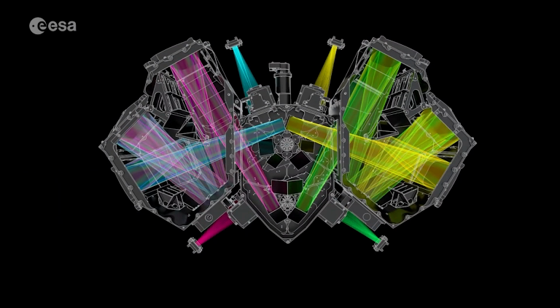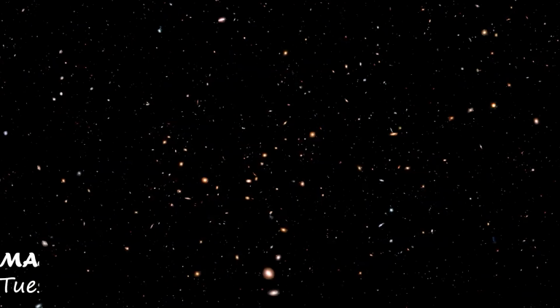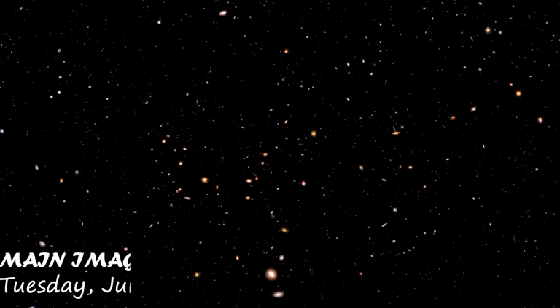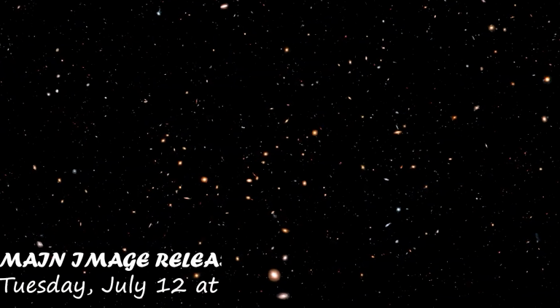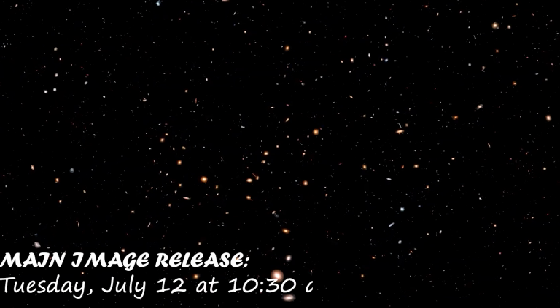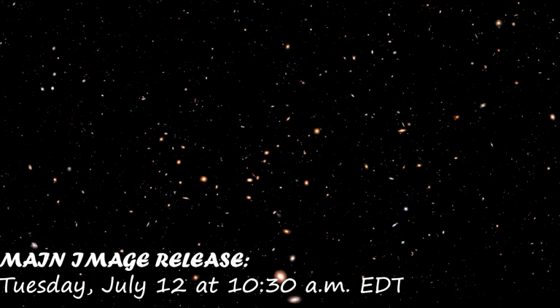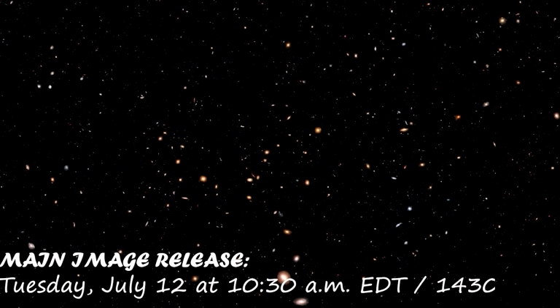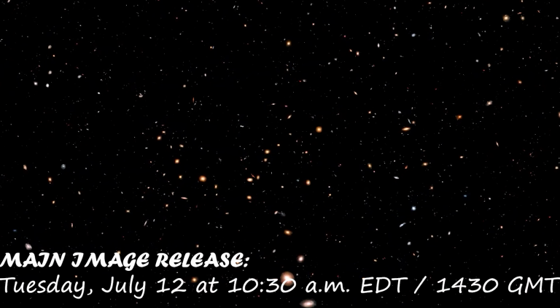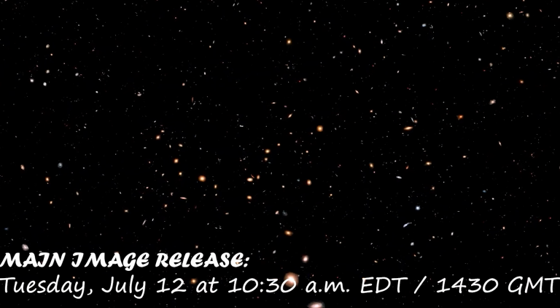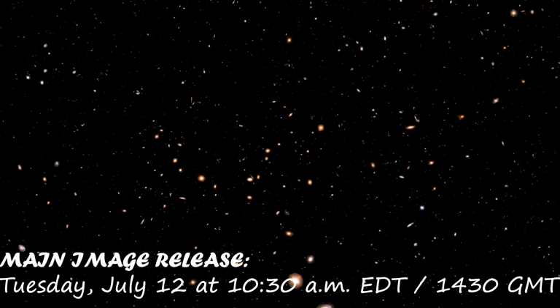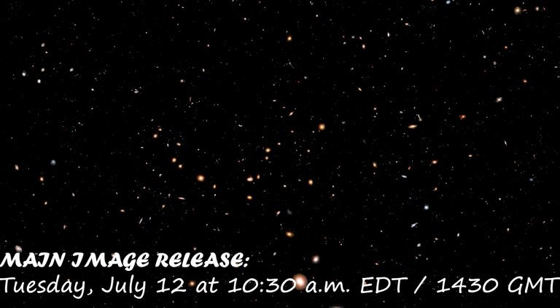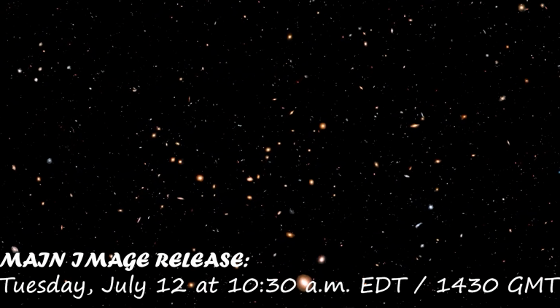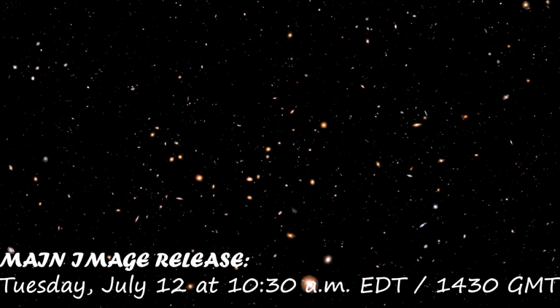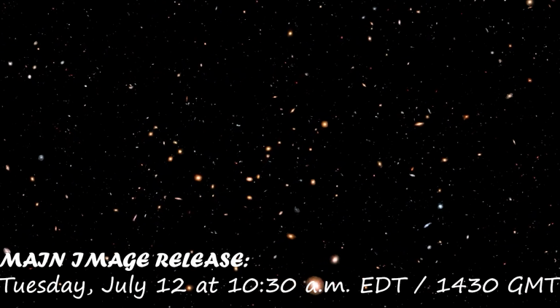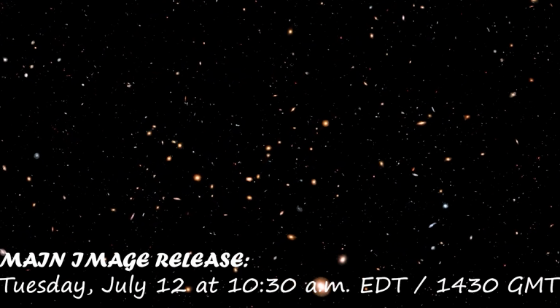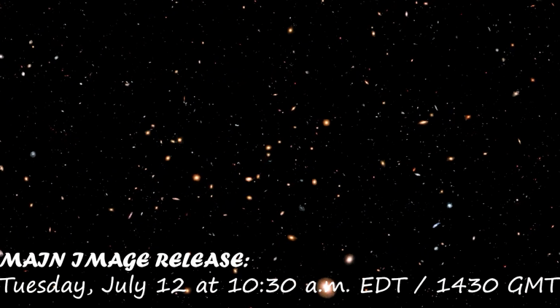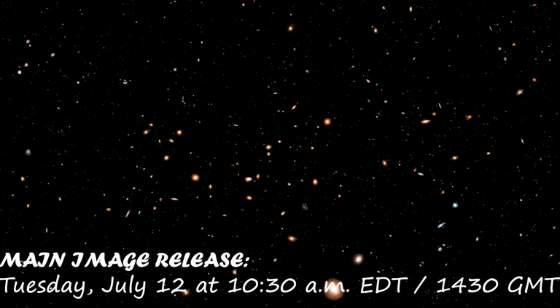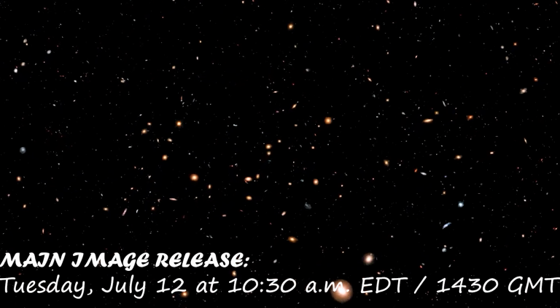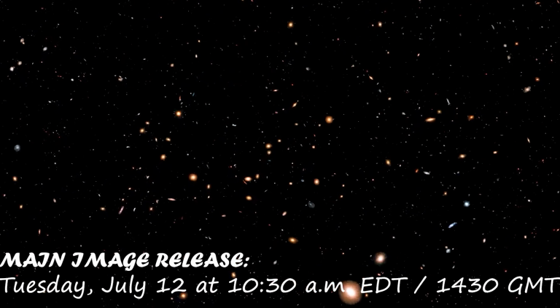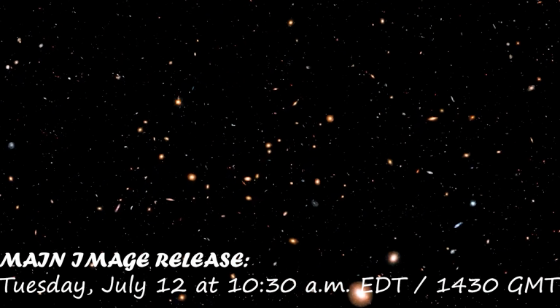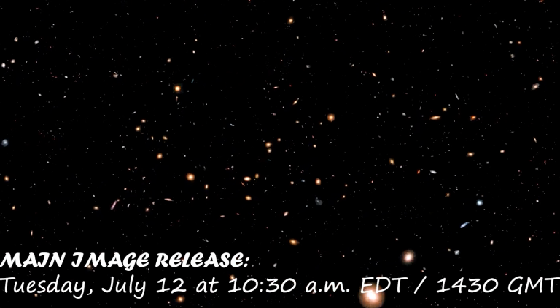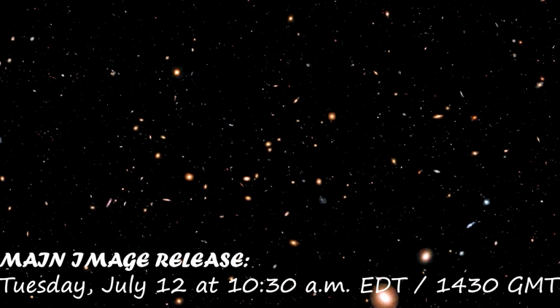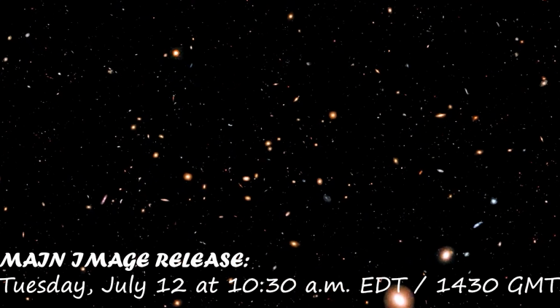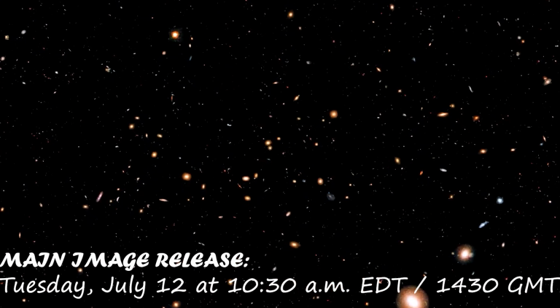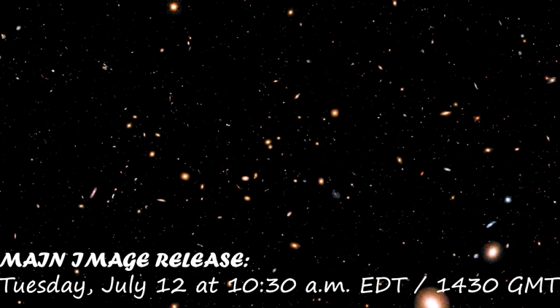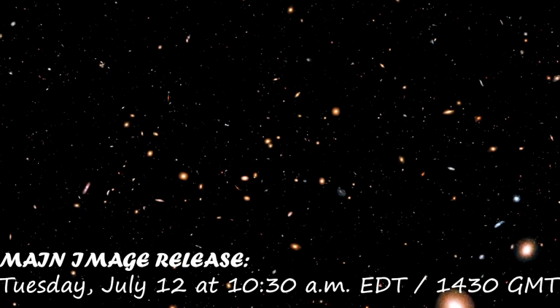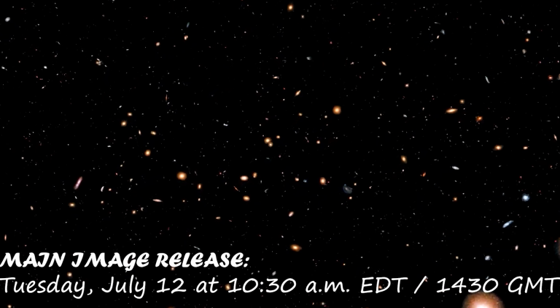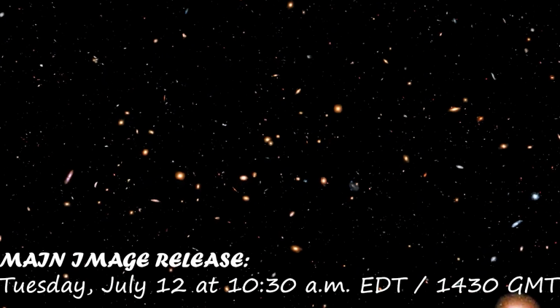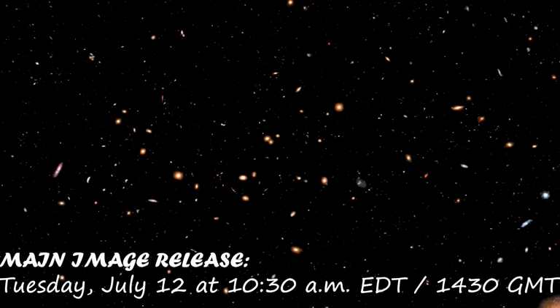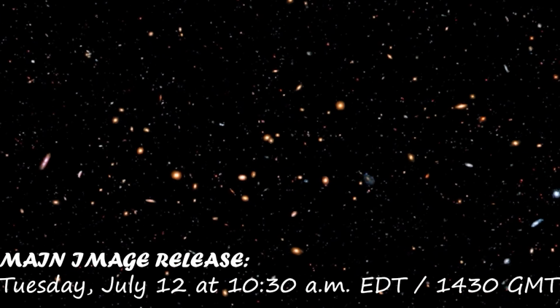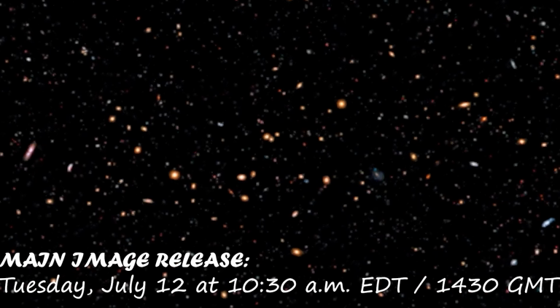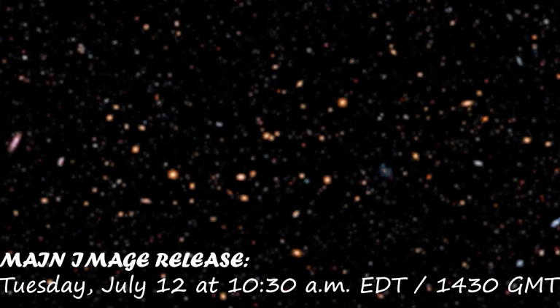The main image release will happen on Tuesday, July 12th at 10:30 a.m. Eastern Time, or 14:30 Greenwich Mean Time.